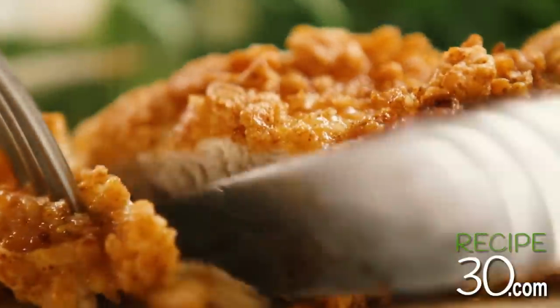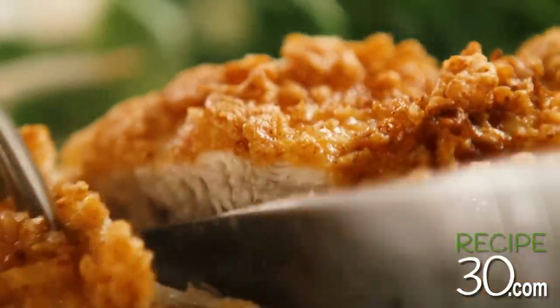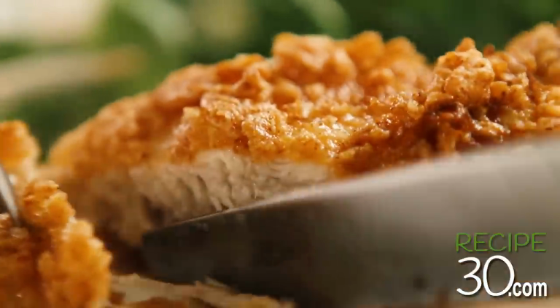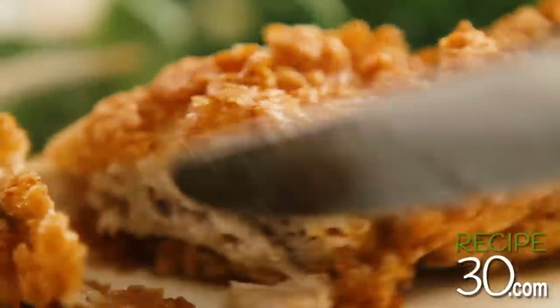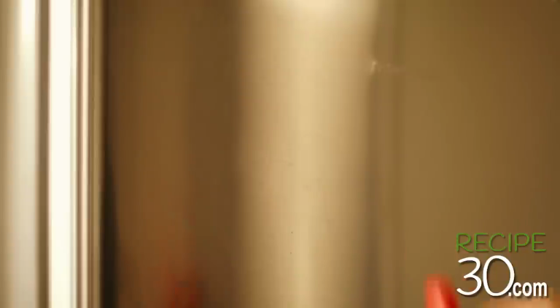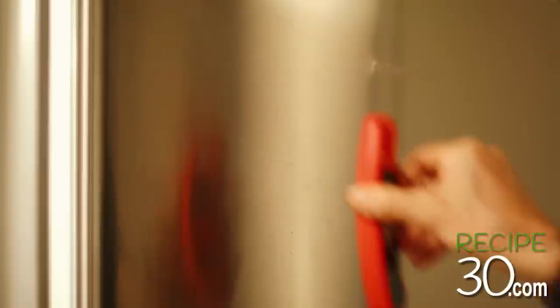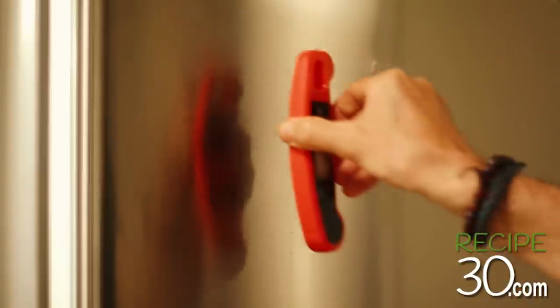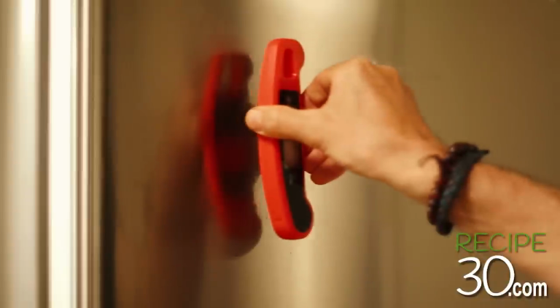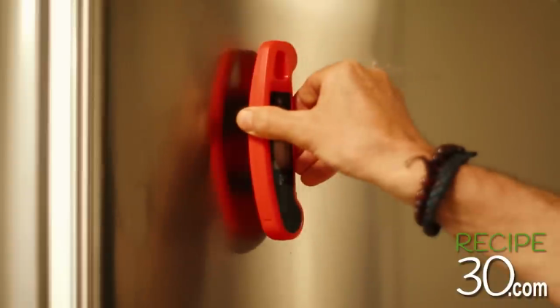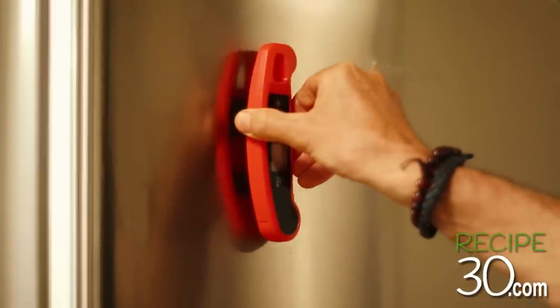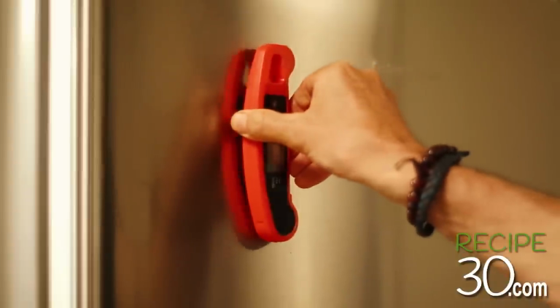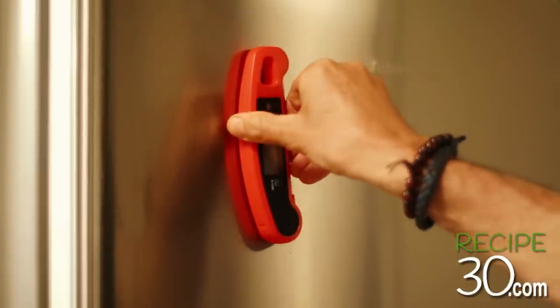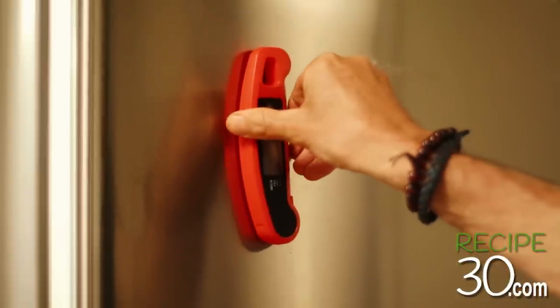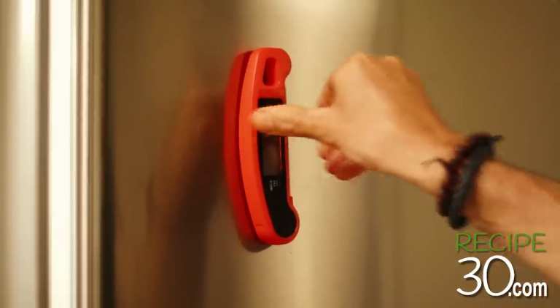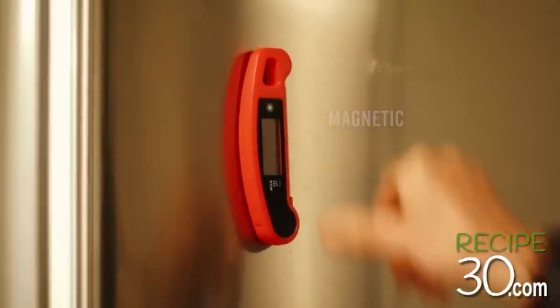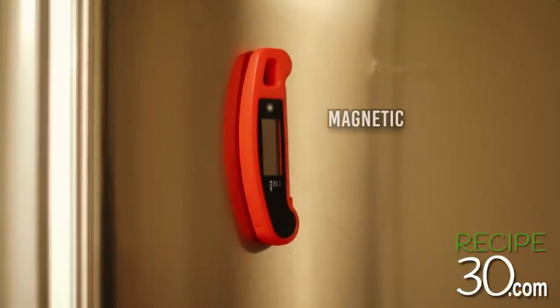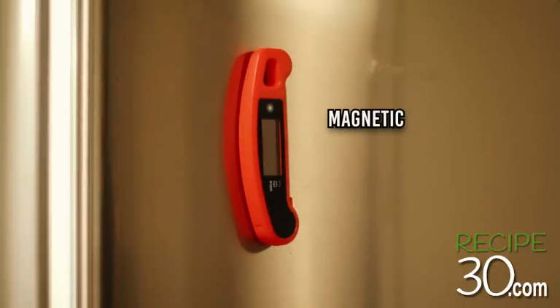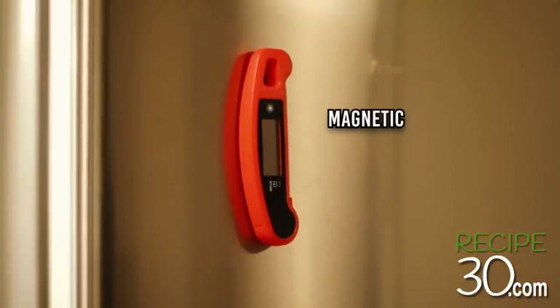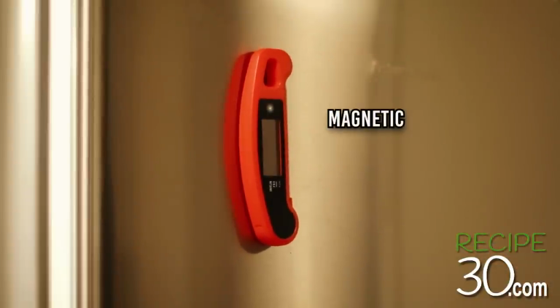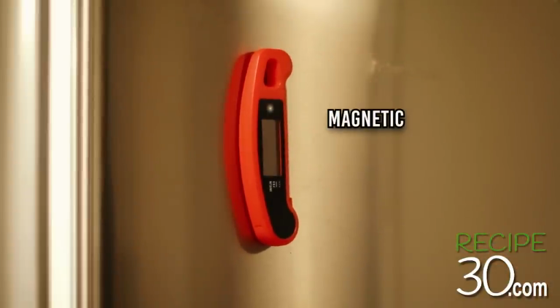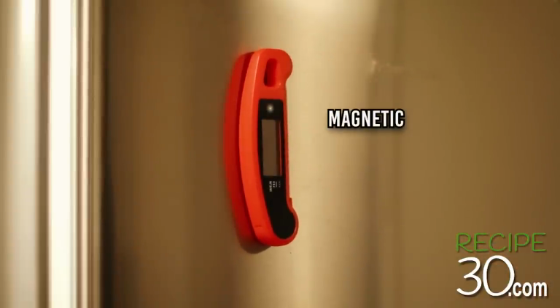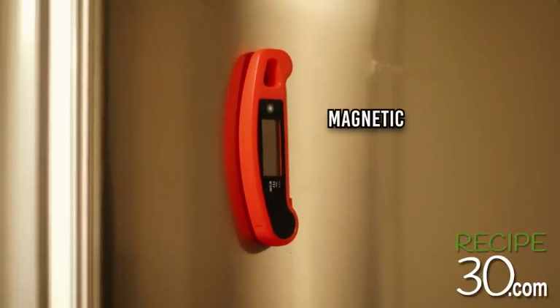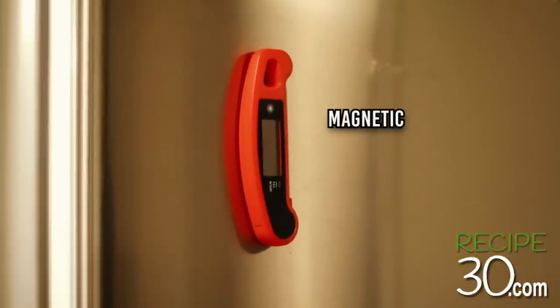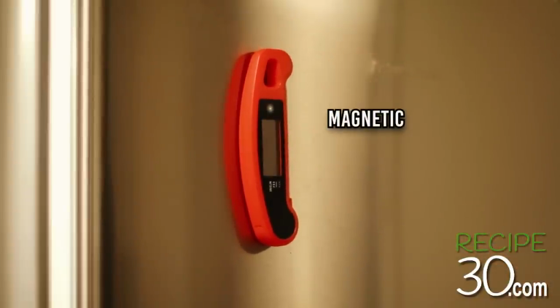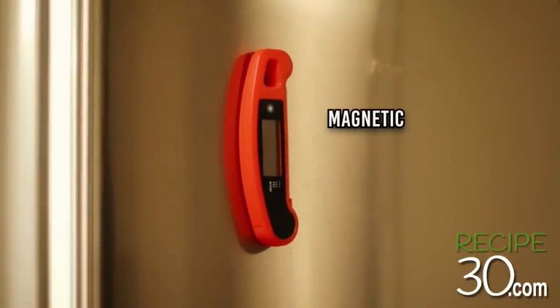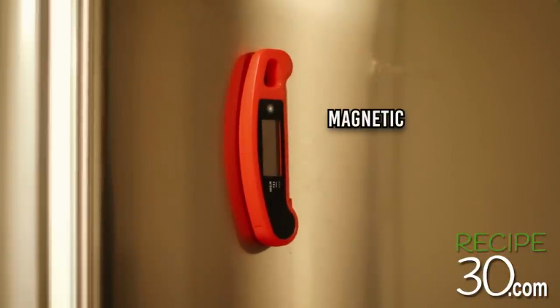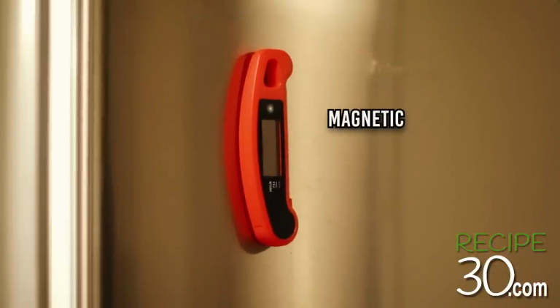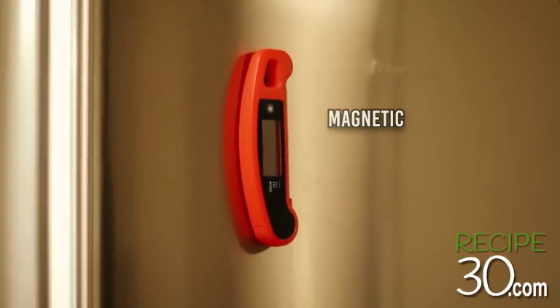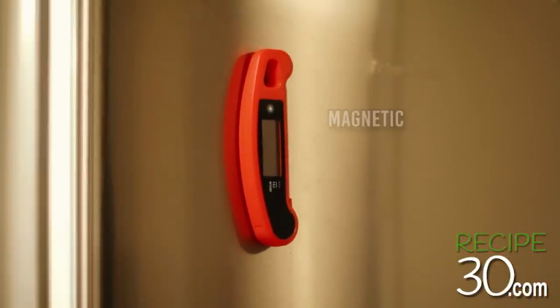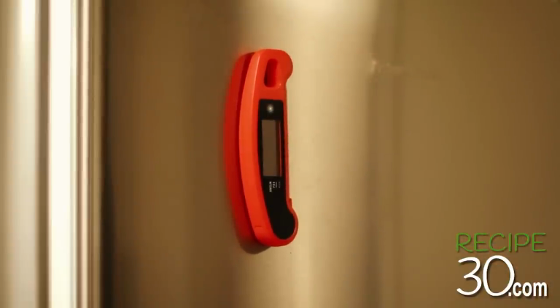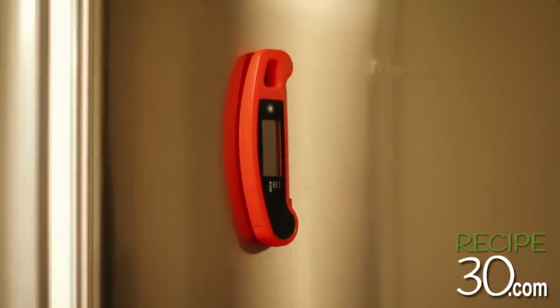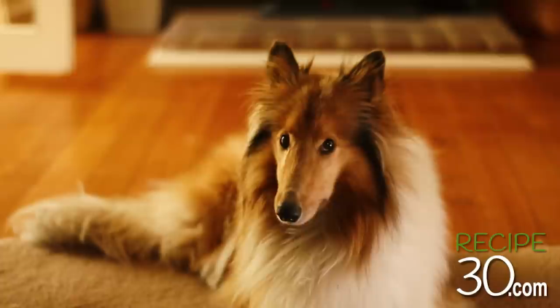As an added bonus, it's also magnetic, so it'll stick to your fridge or even your oven door.